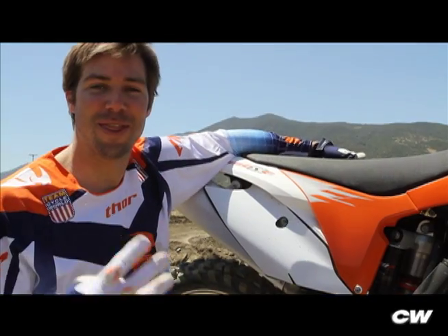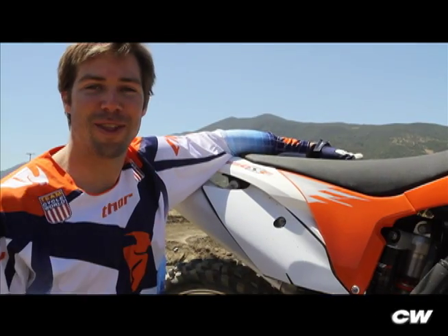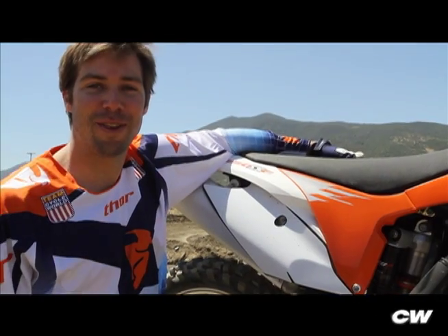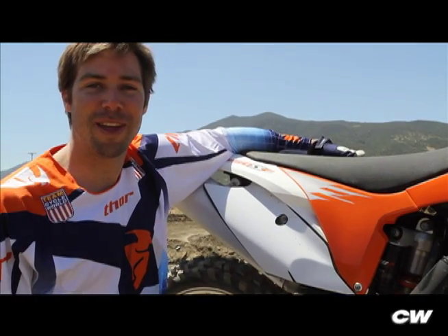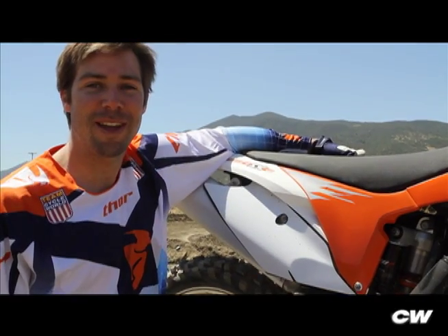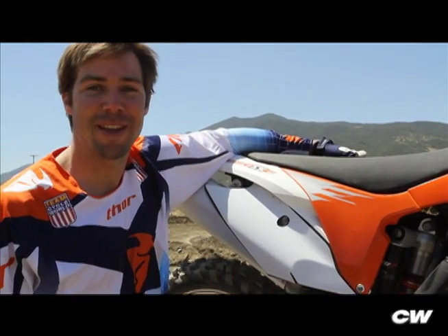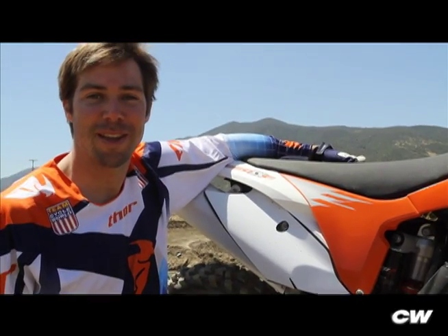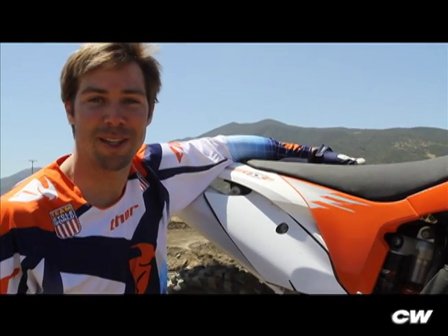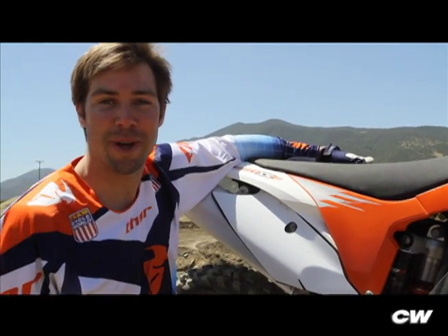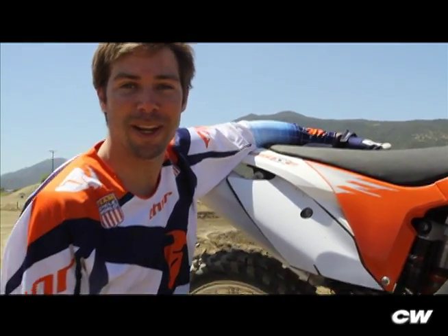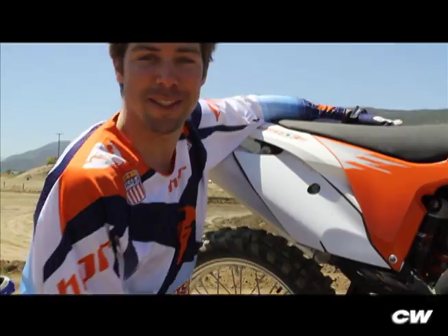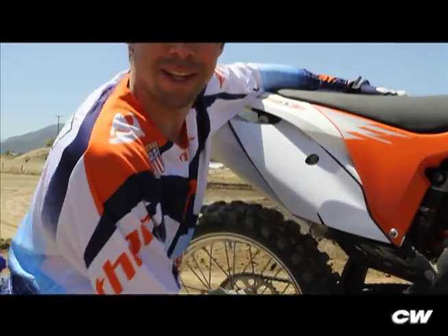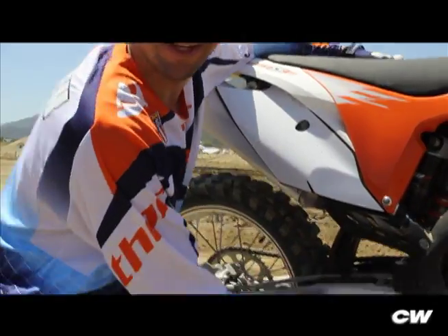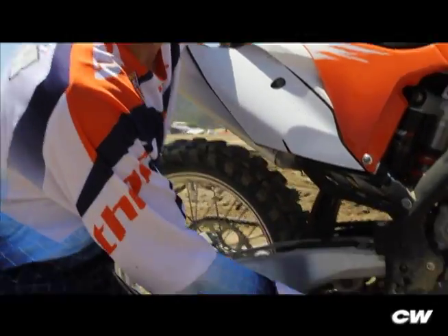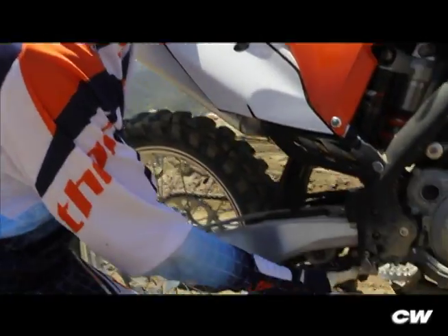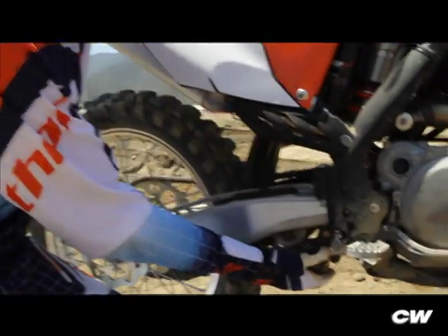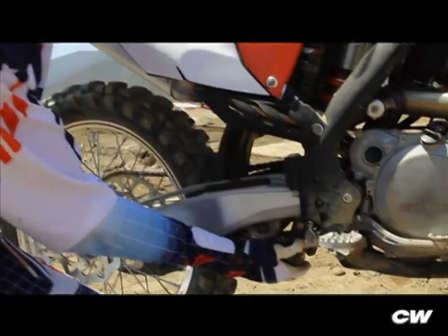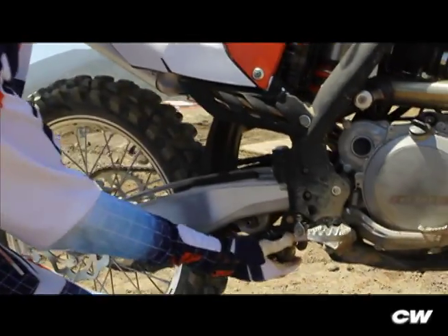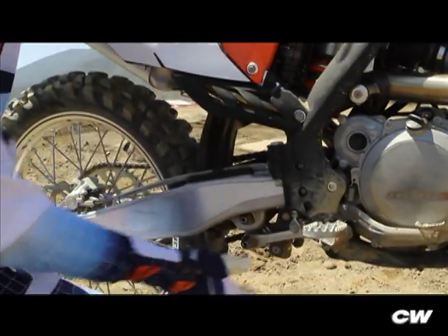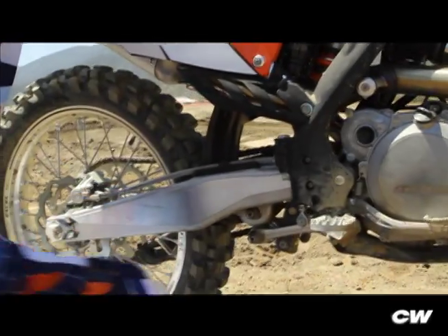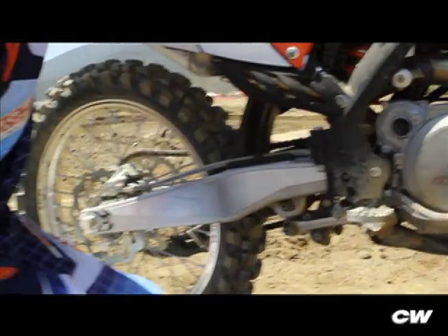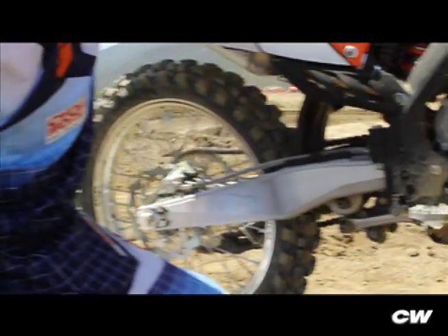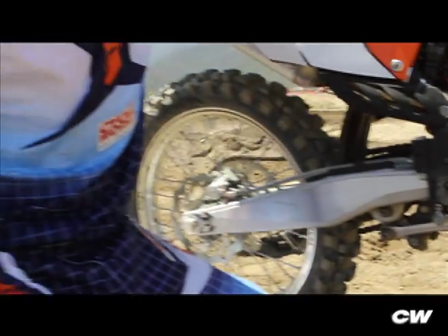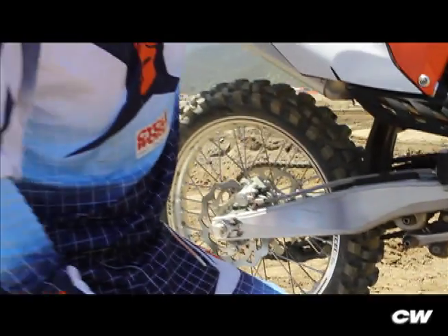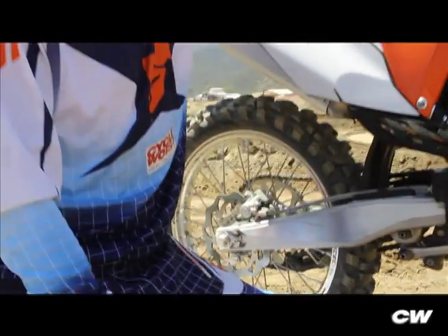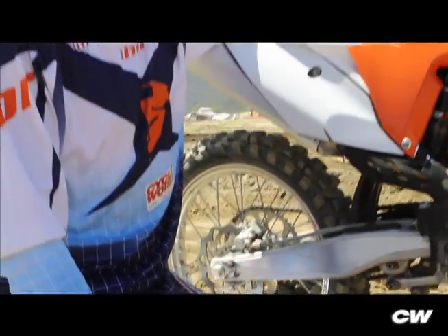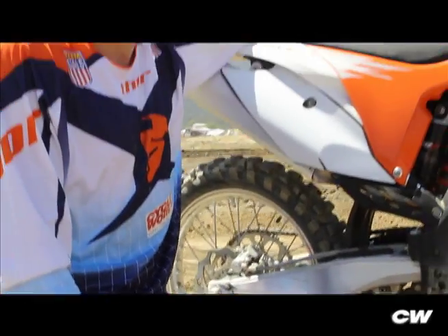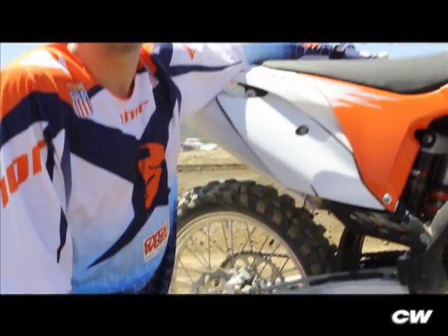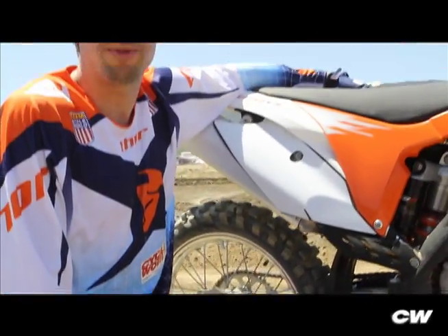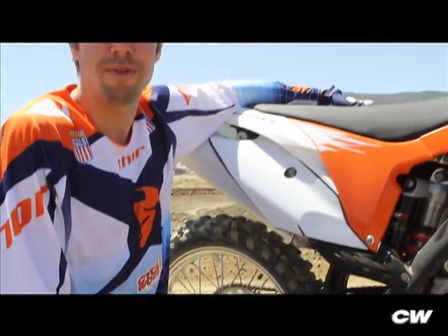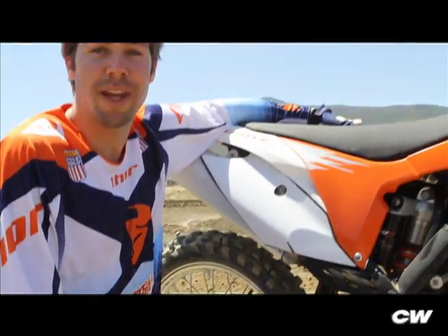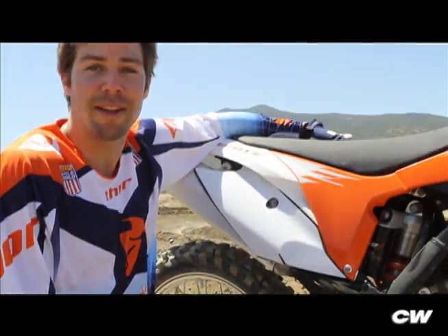Third thing, this bike gets a linkage. First time on an SX model — helps improve the handling.